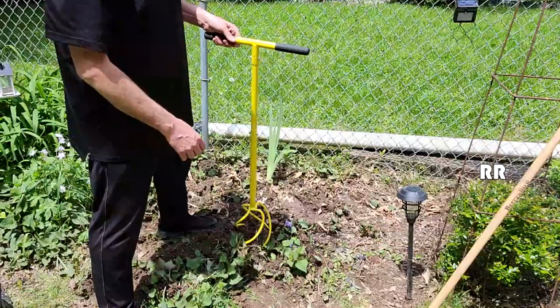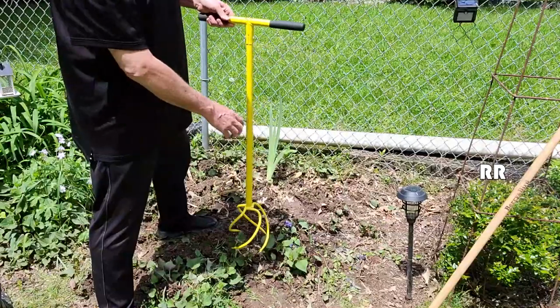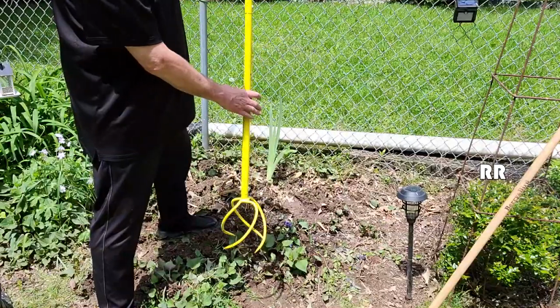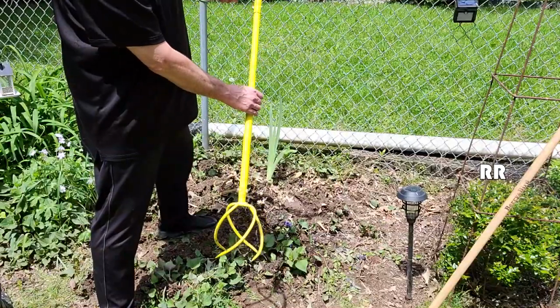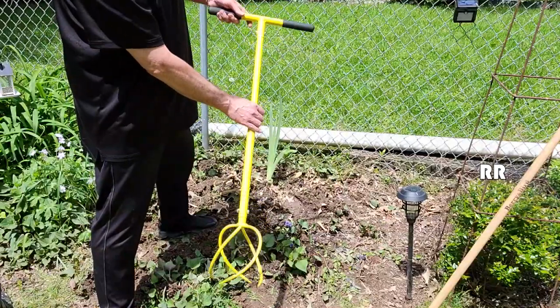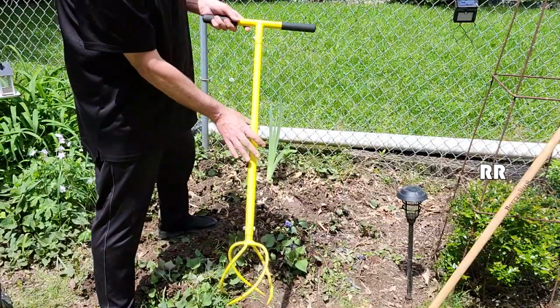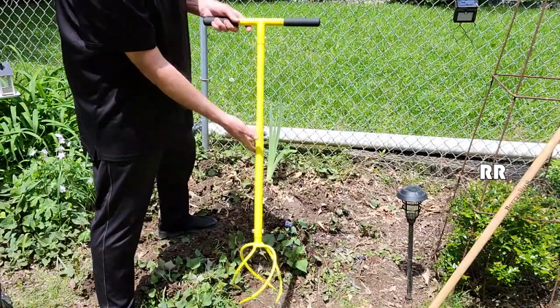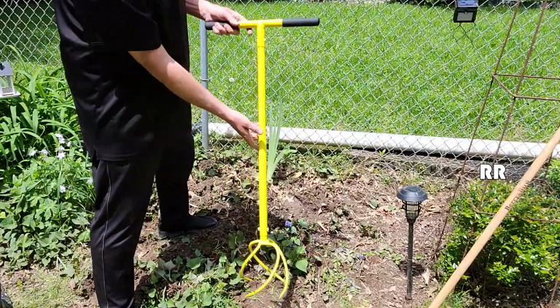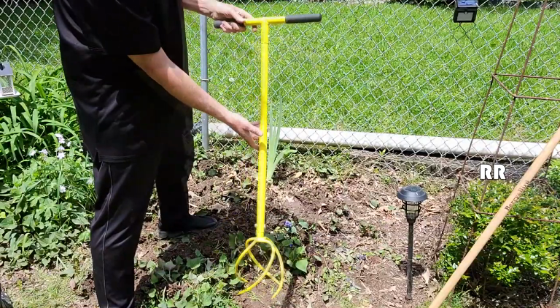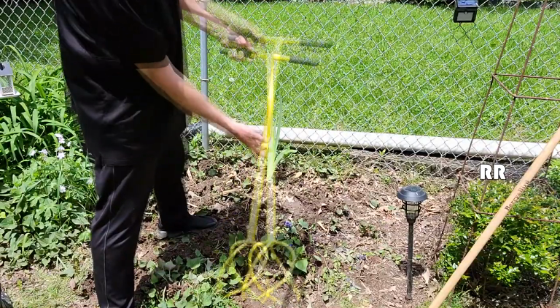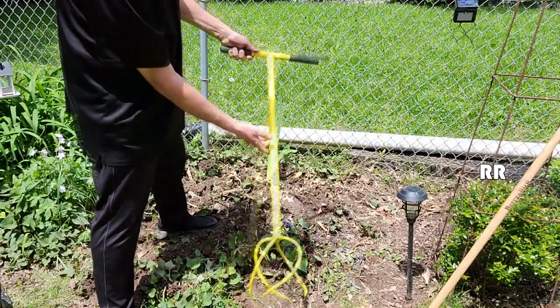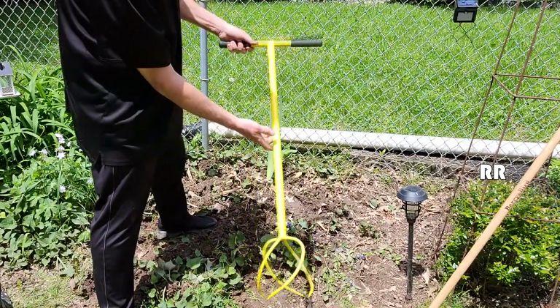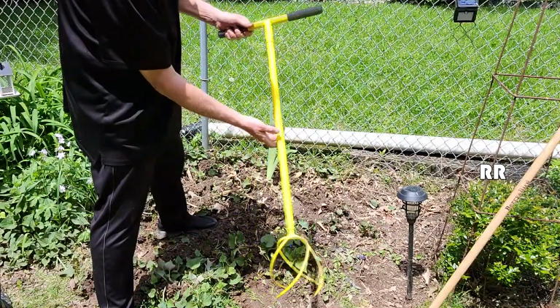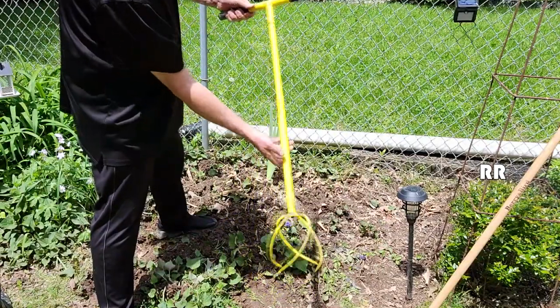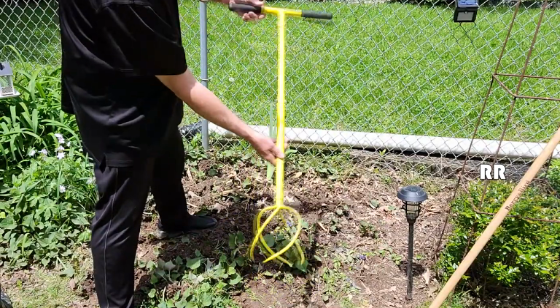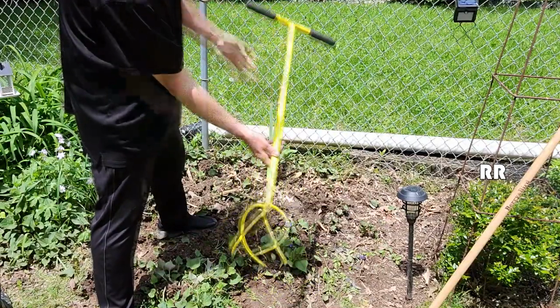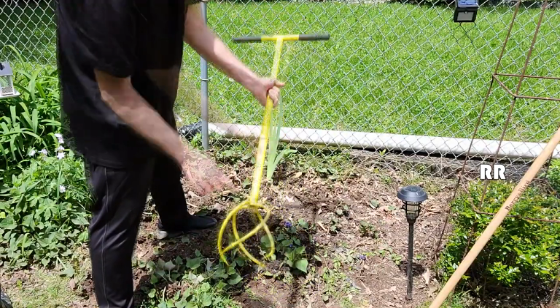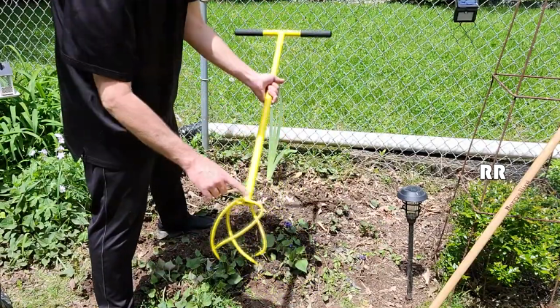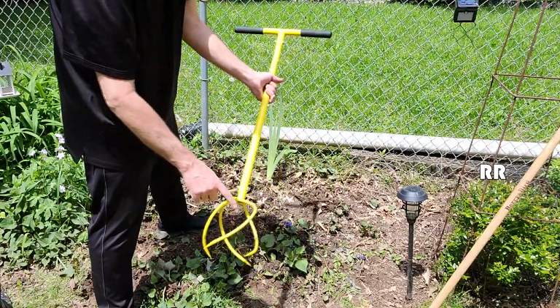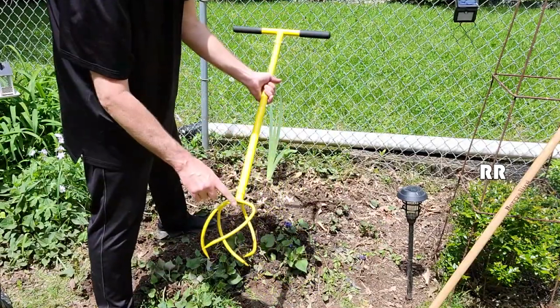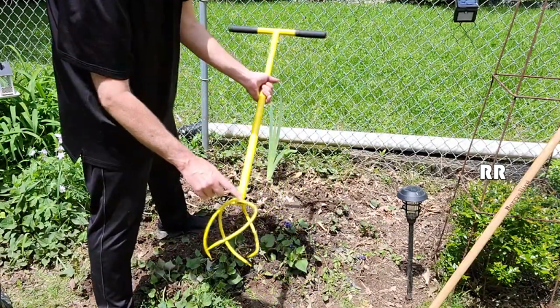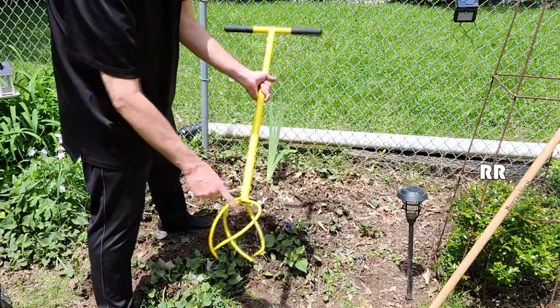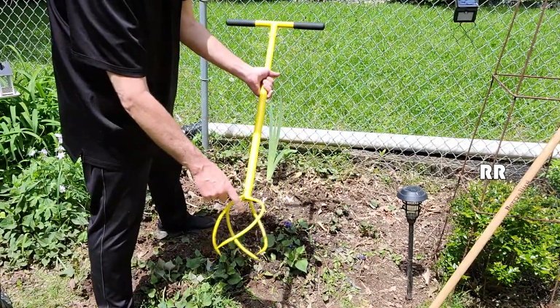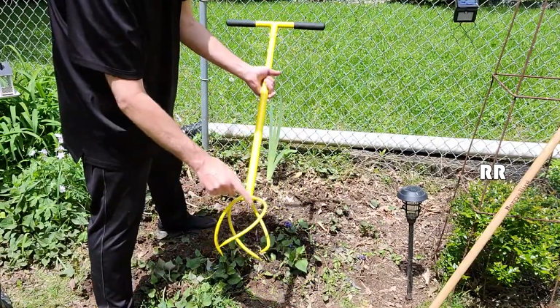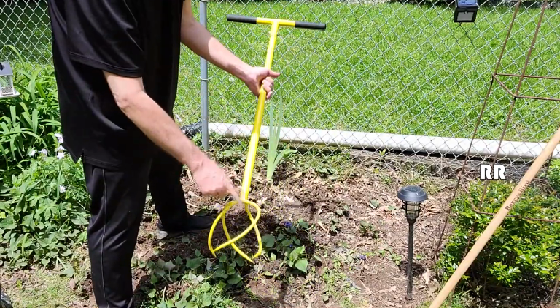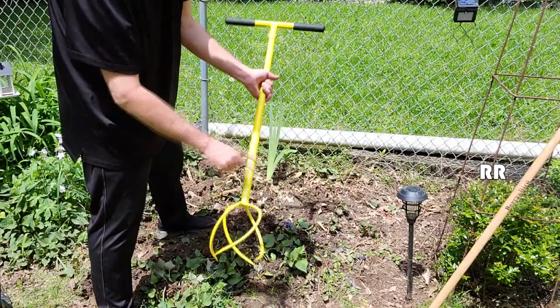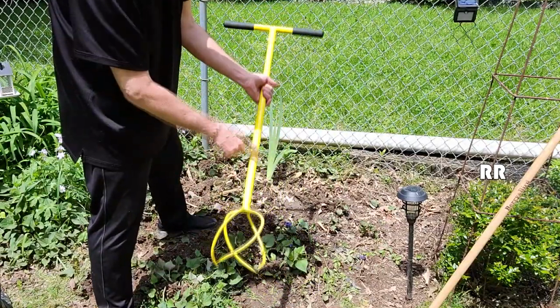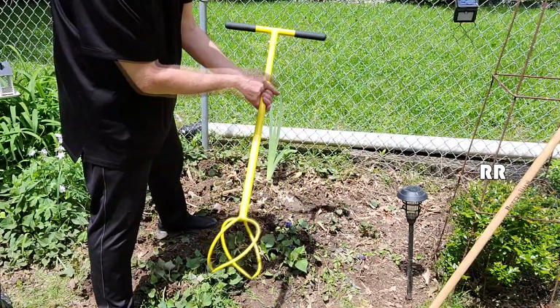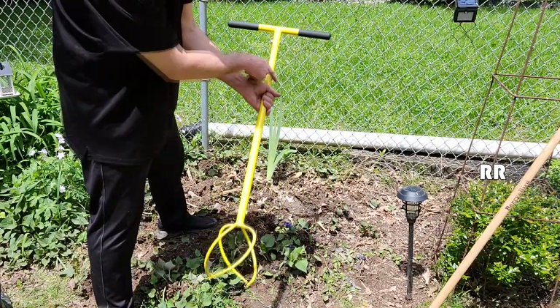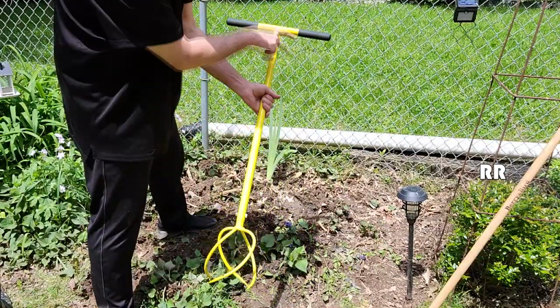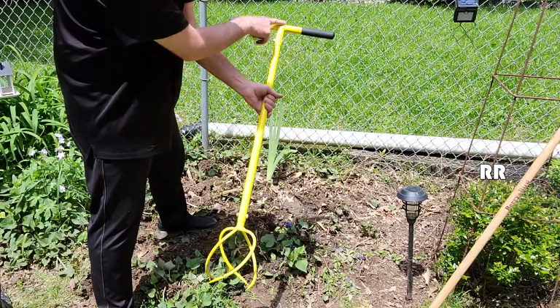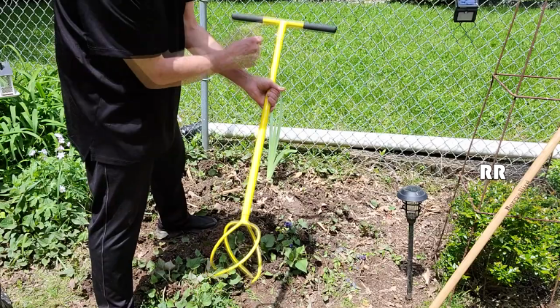Hand twist tiller. This thing arrives in four different pieces: here, here, here, and here.